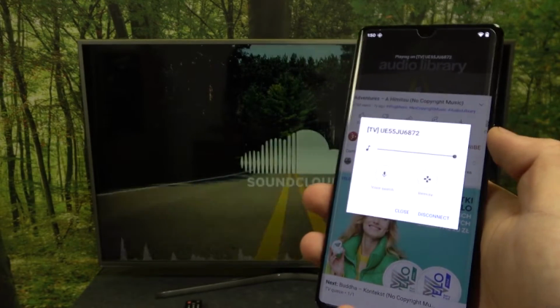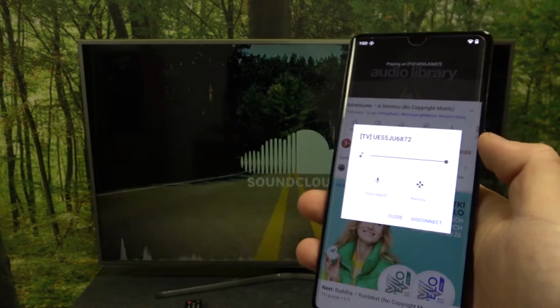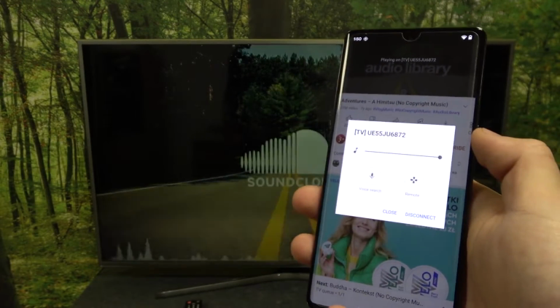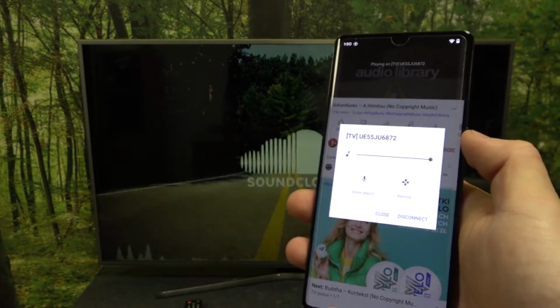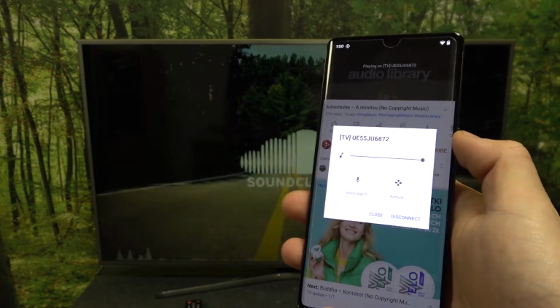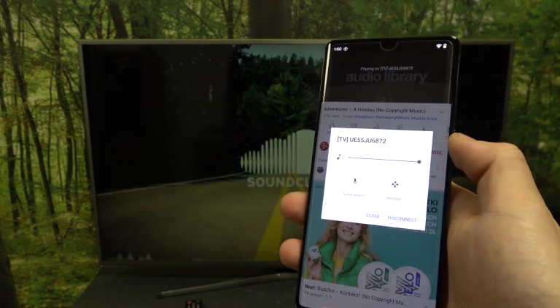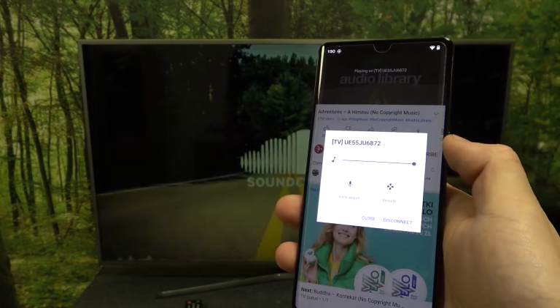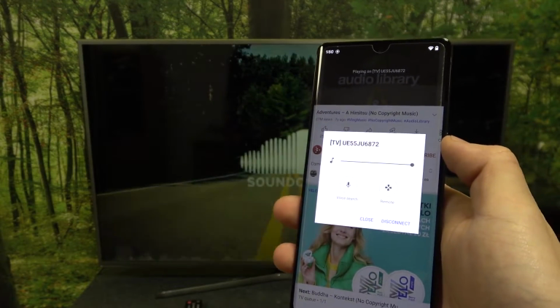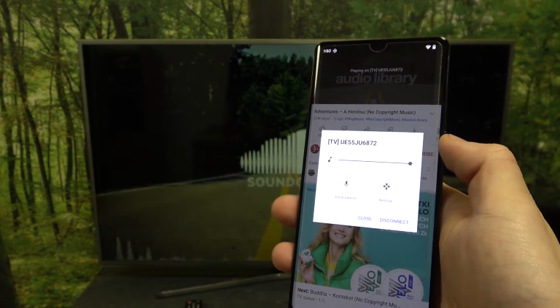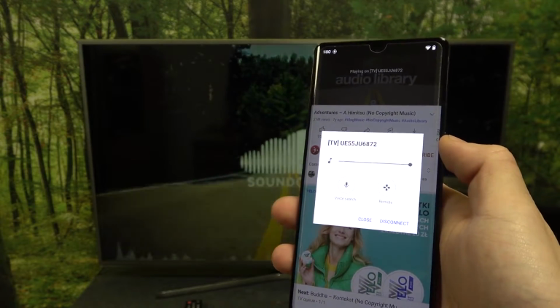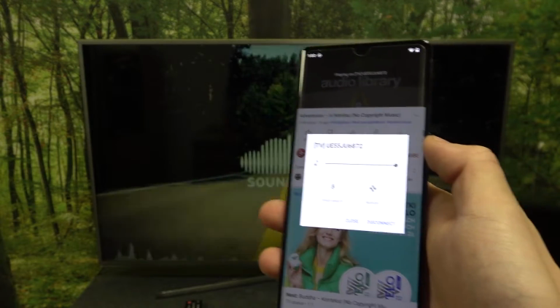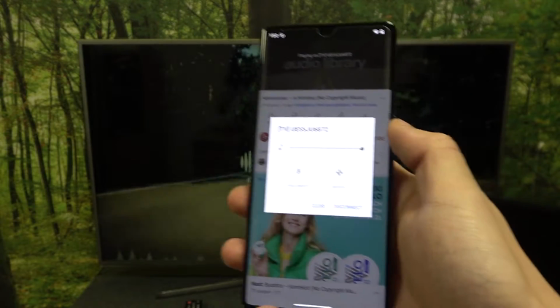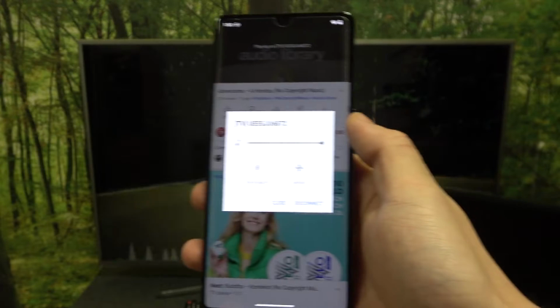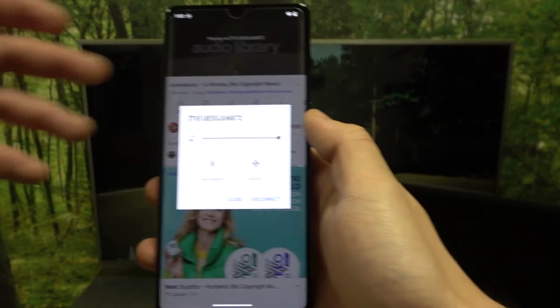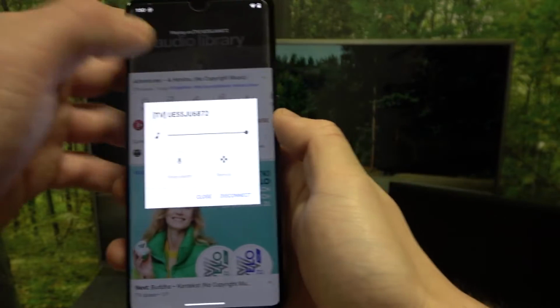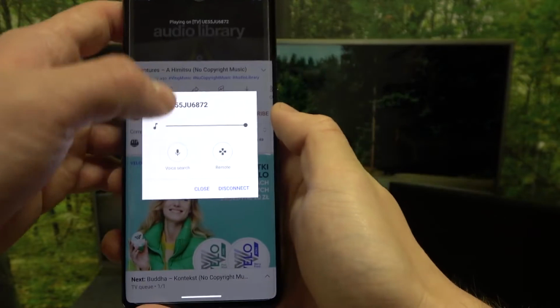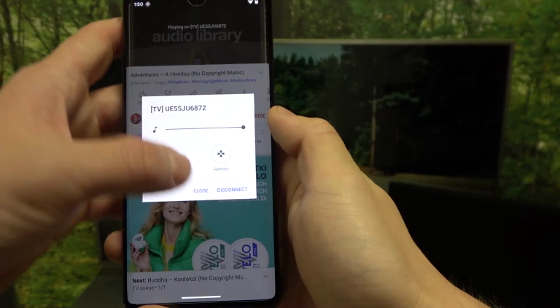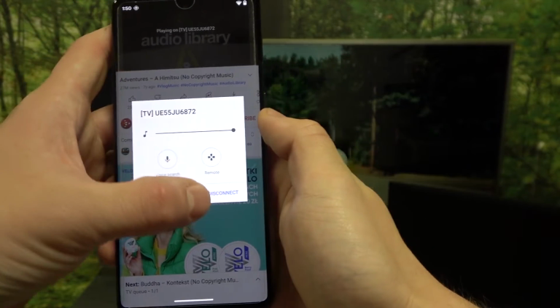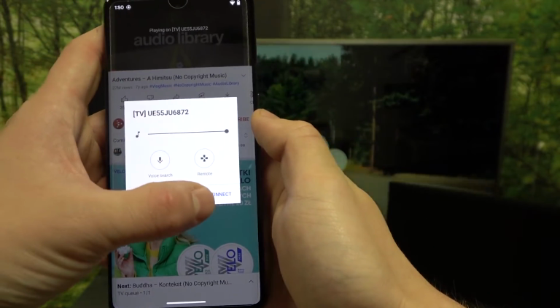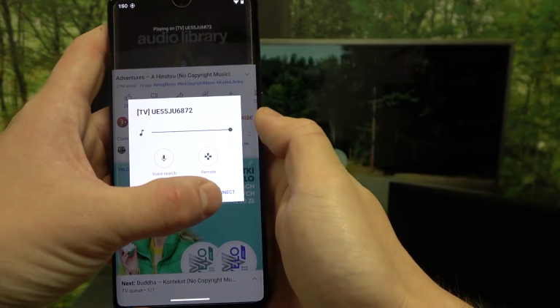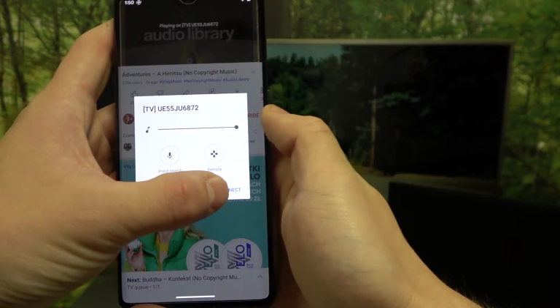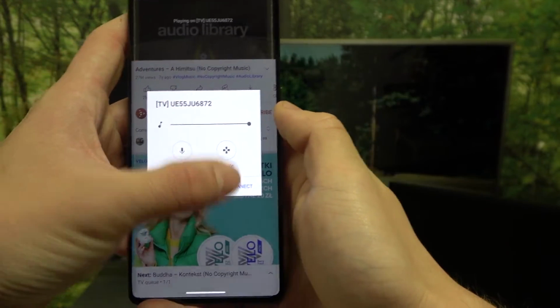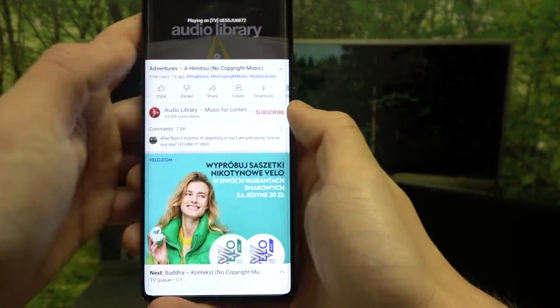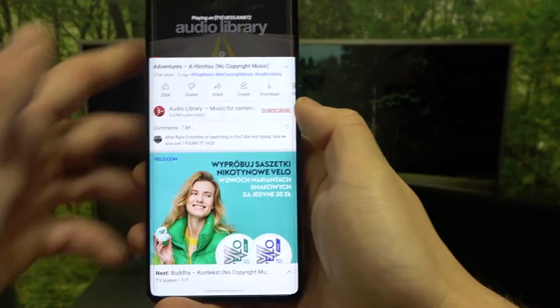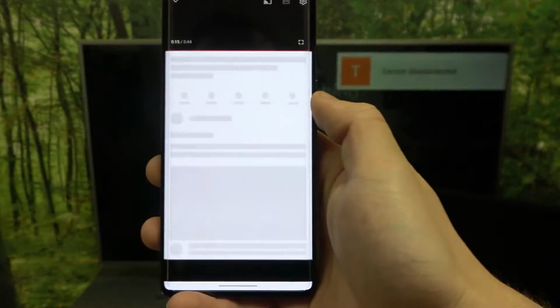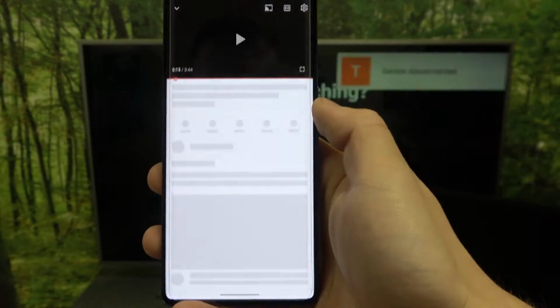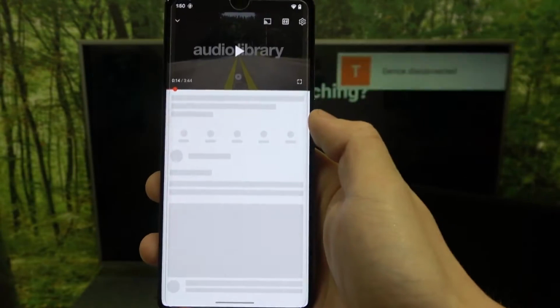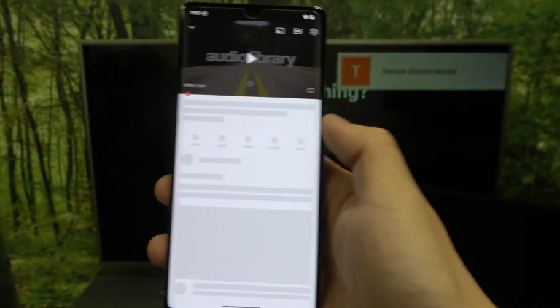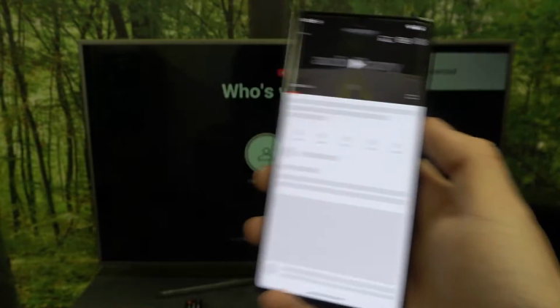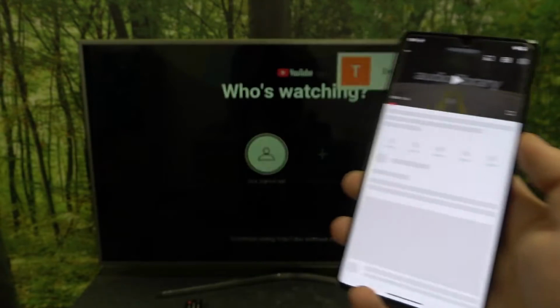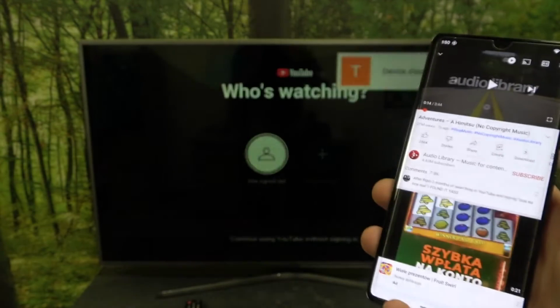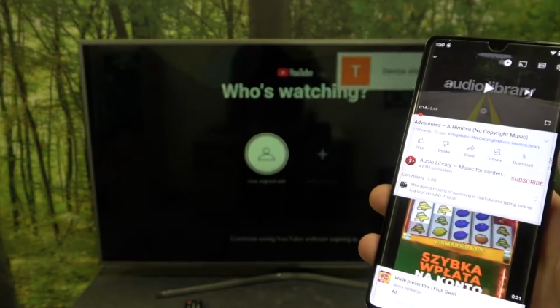If you want to disconnect your smartphone, simply select Disconnect and it's done.